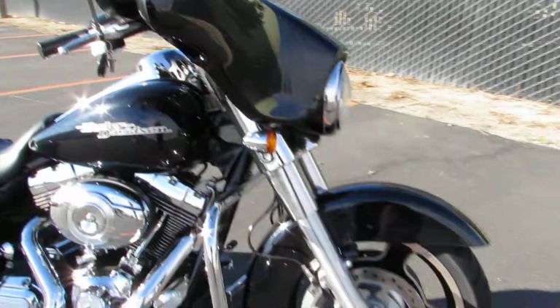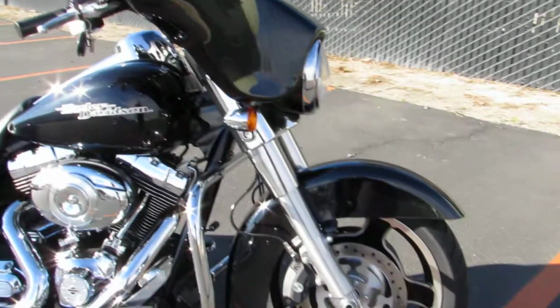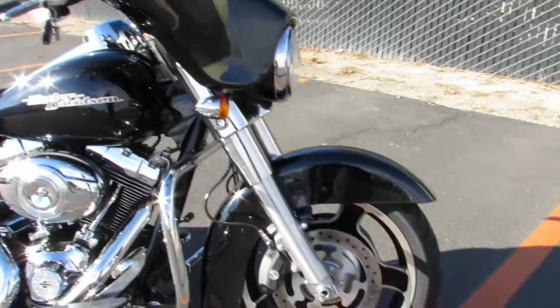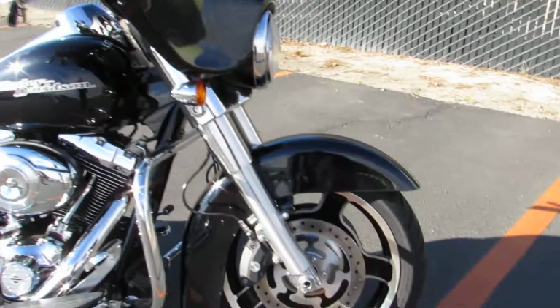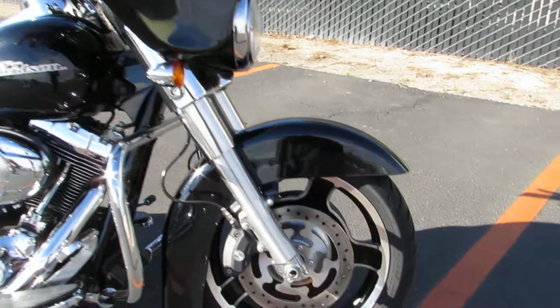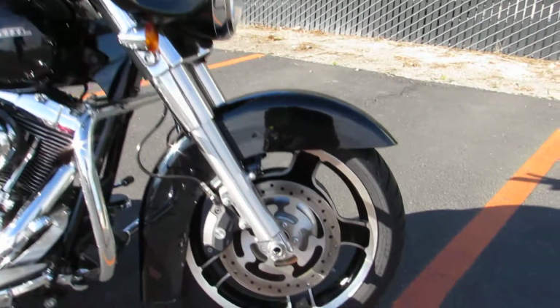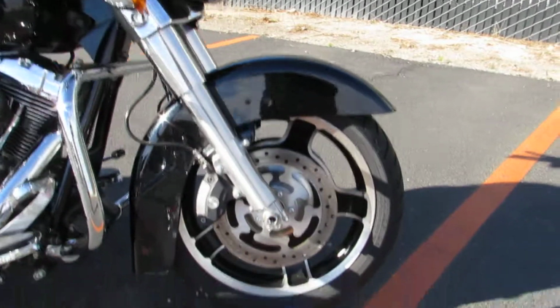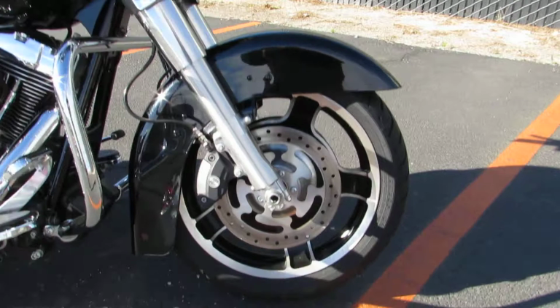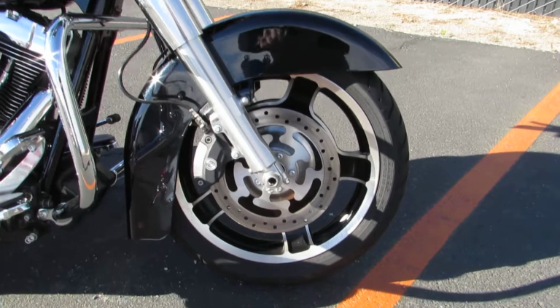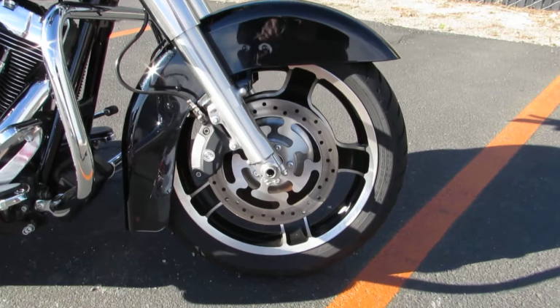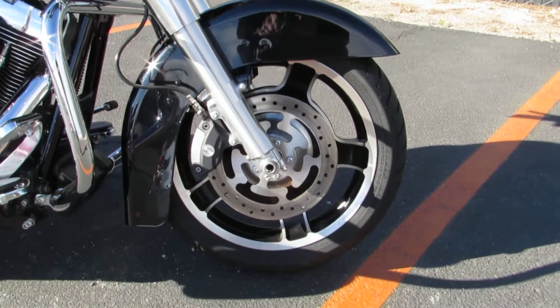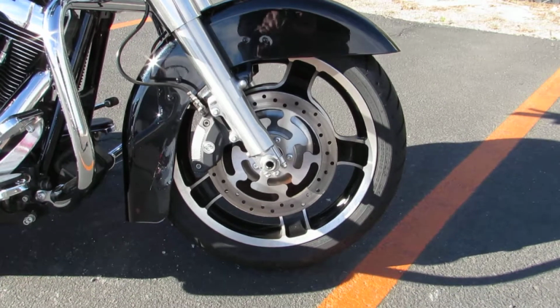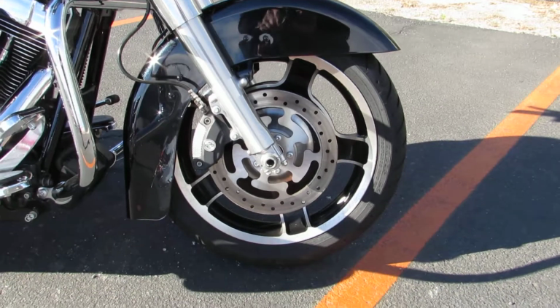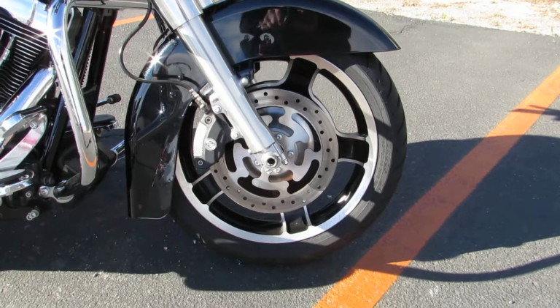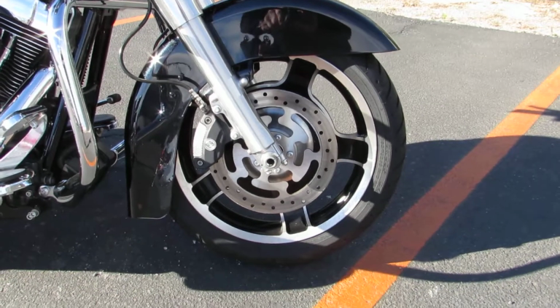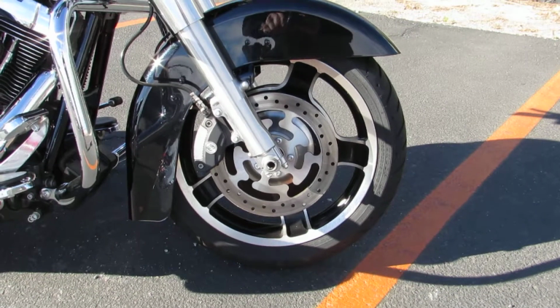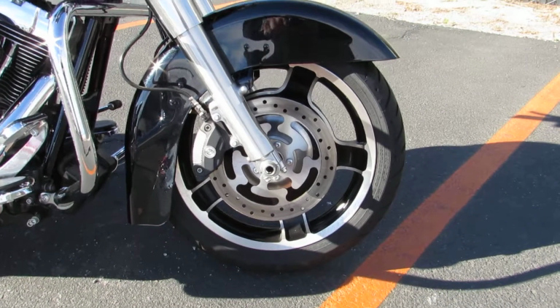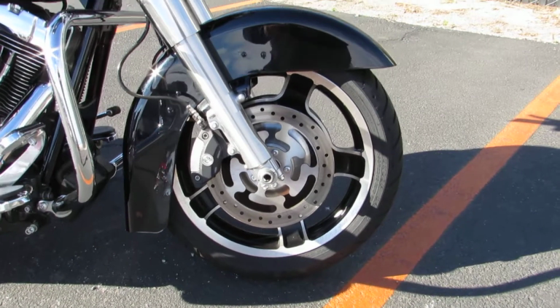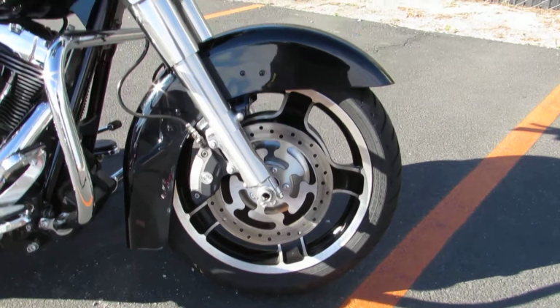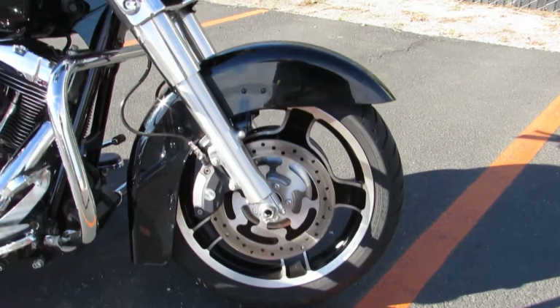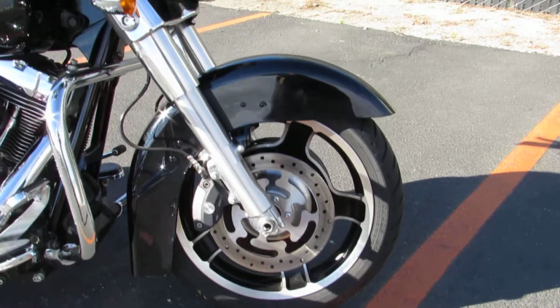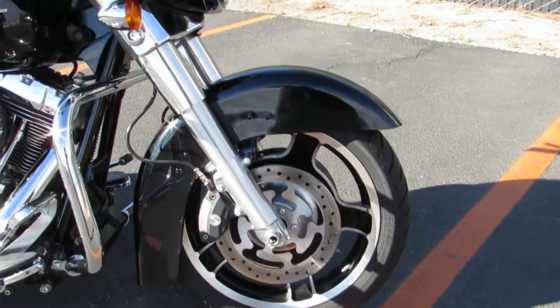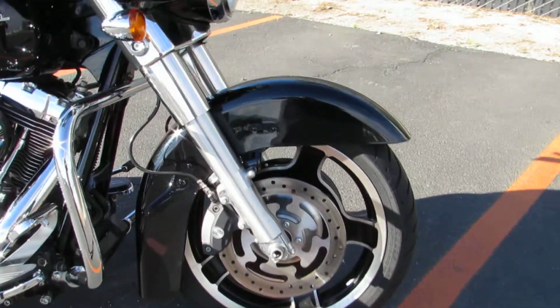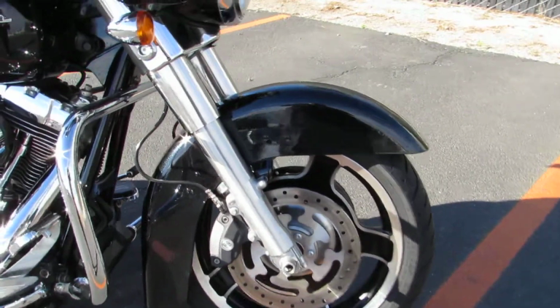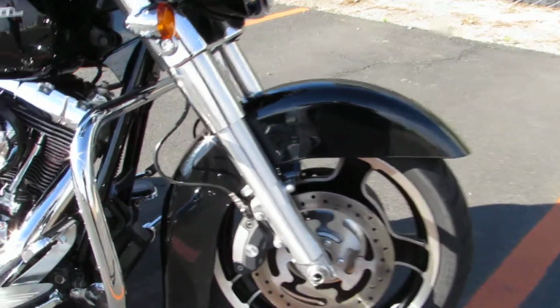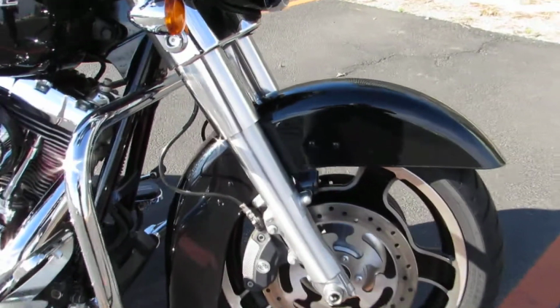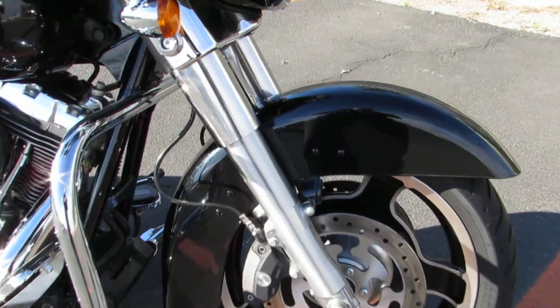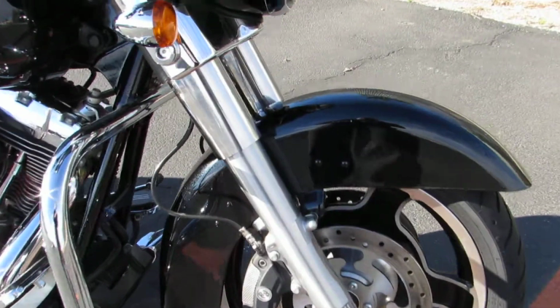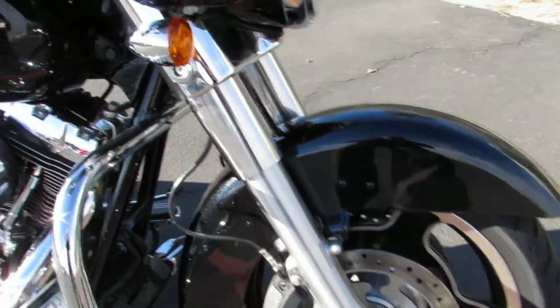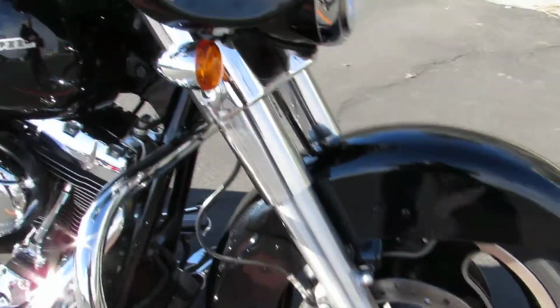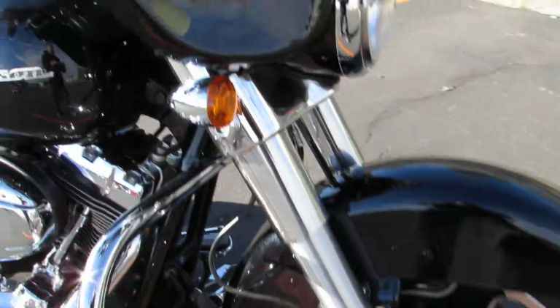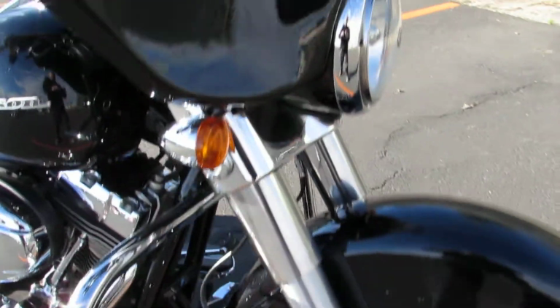Up front you'll see you got your split cast wheels, Brembo dual disc brakes, and a touring style front end.